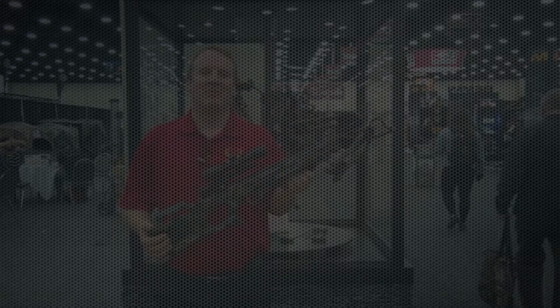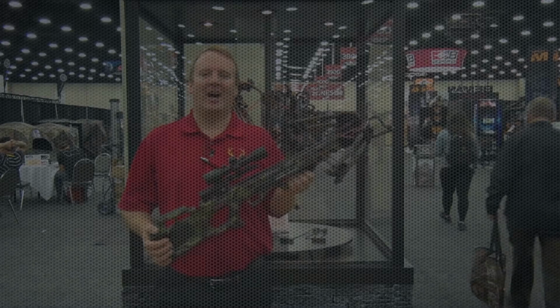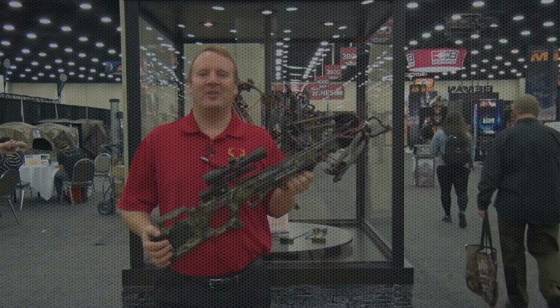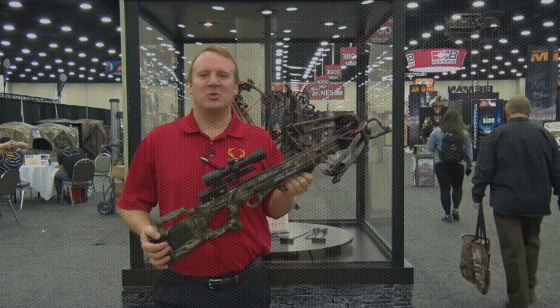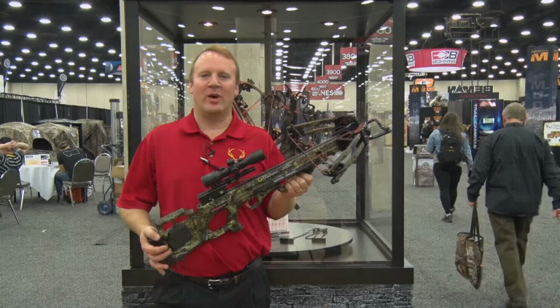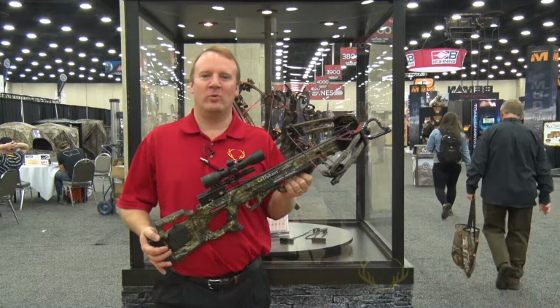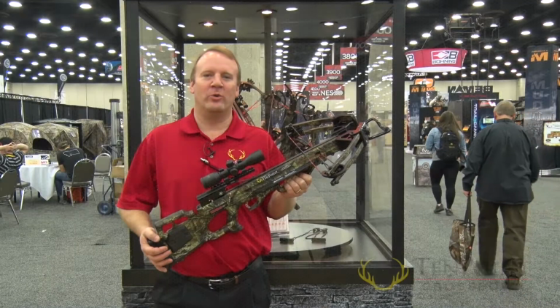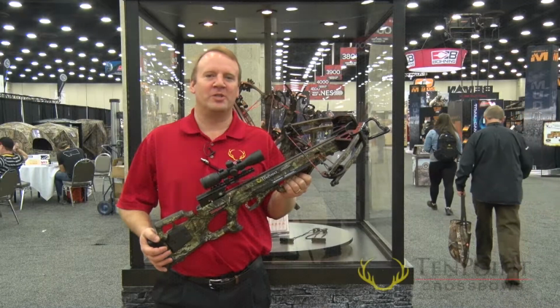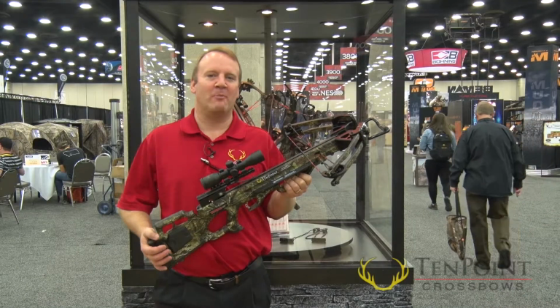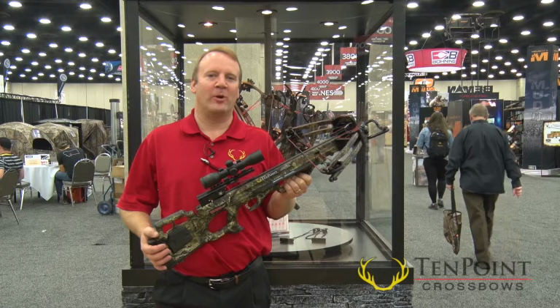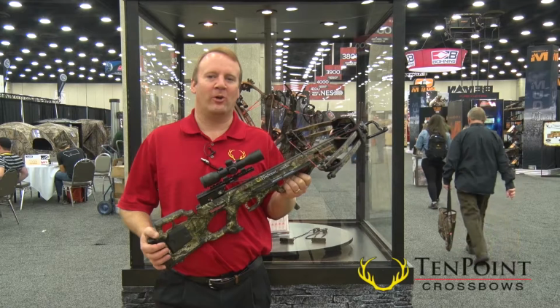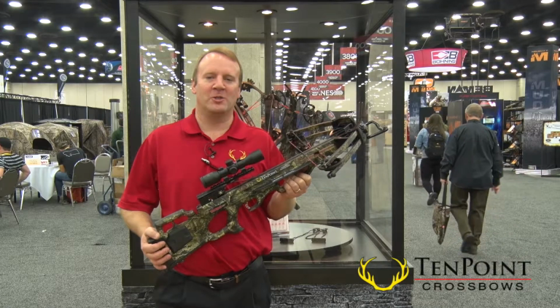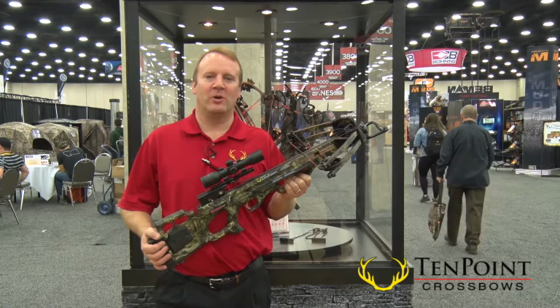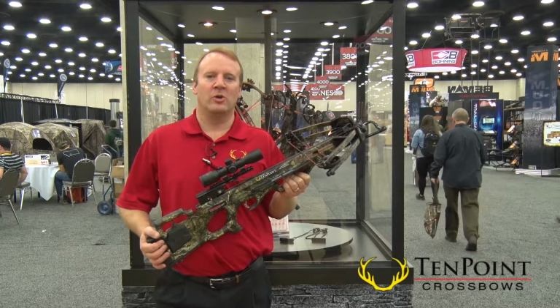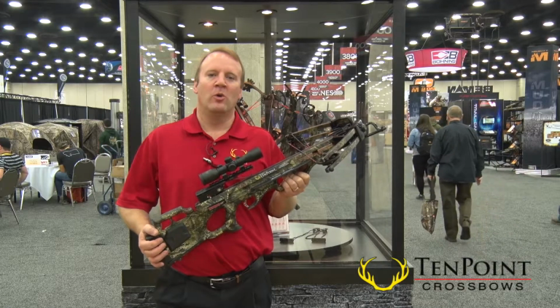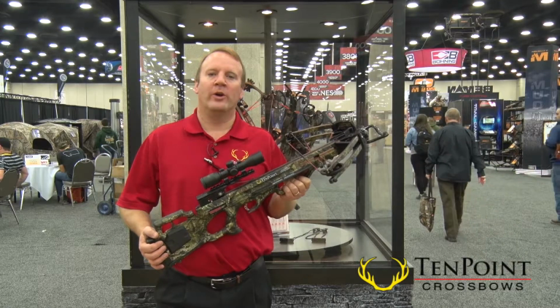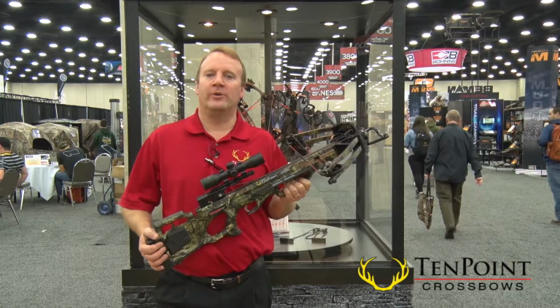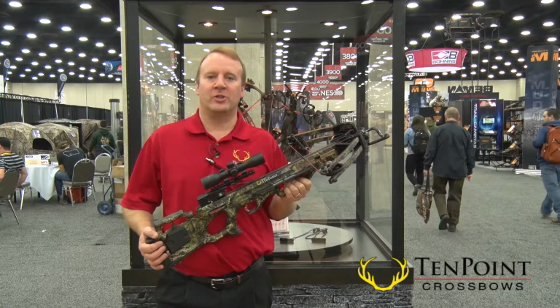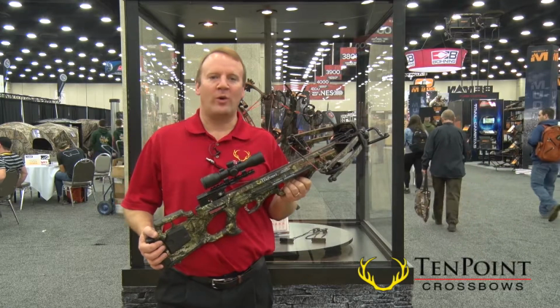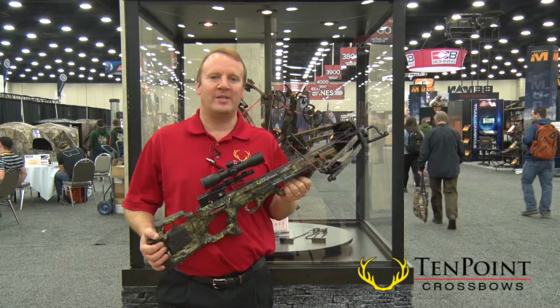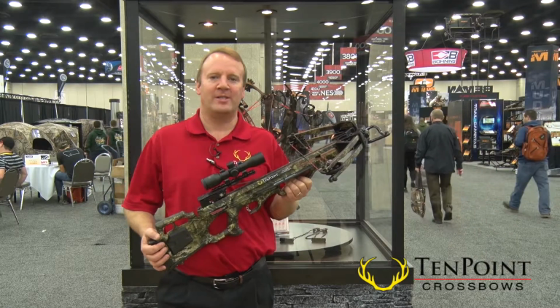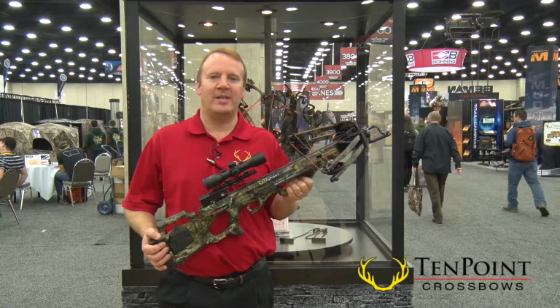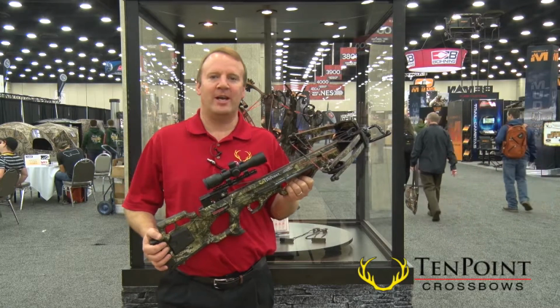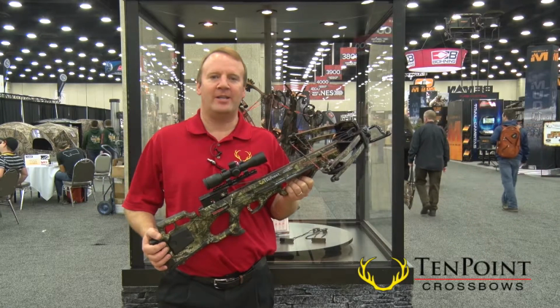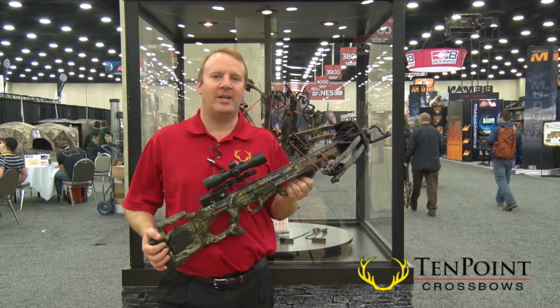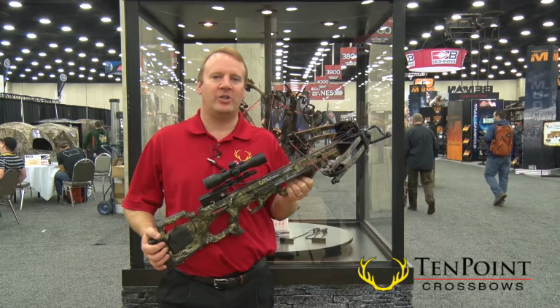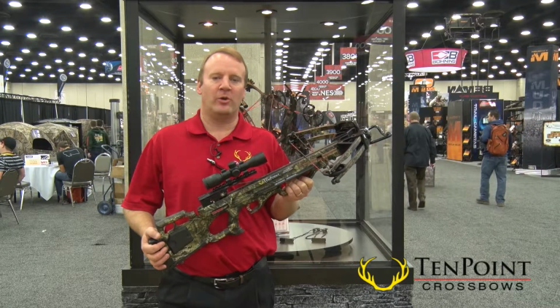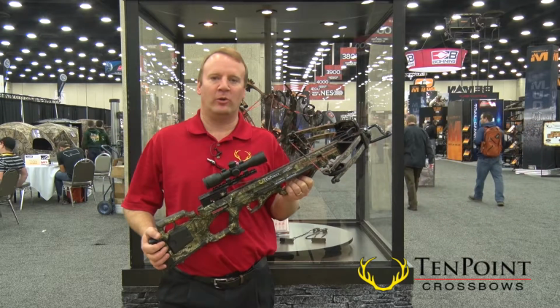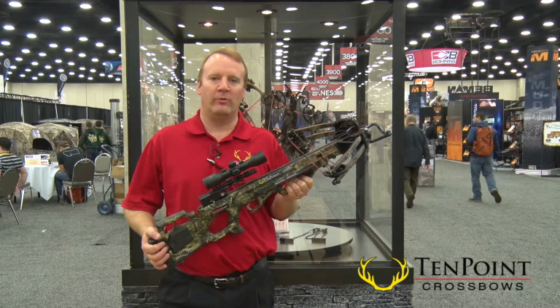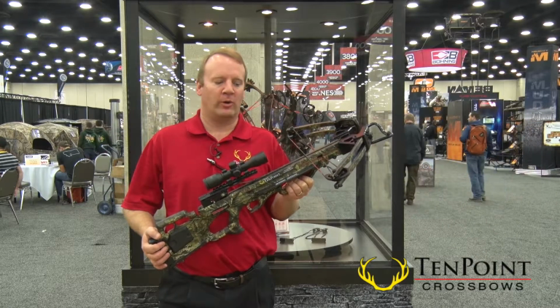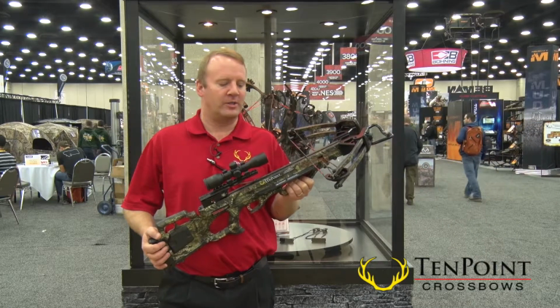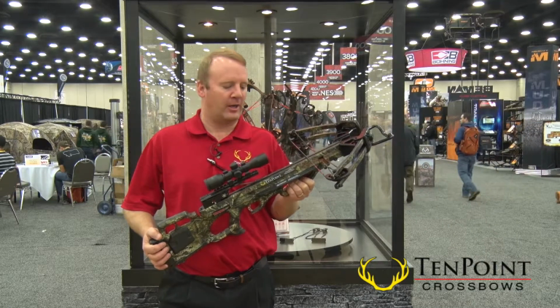Hi, this is Randy Wood with 10 Point Crossbows. We're here at the 2016 ATA Show in Louisville, Kentucky.